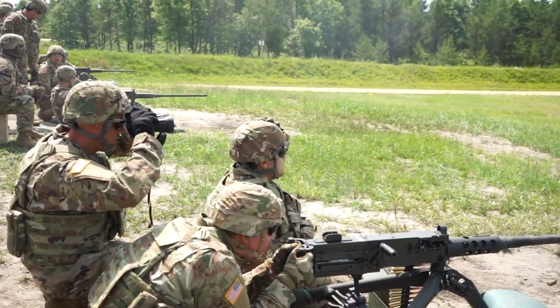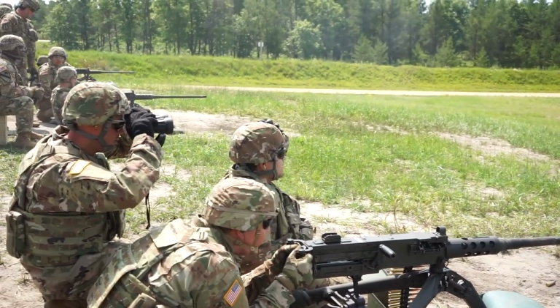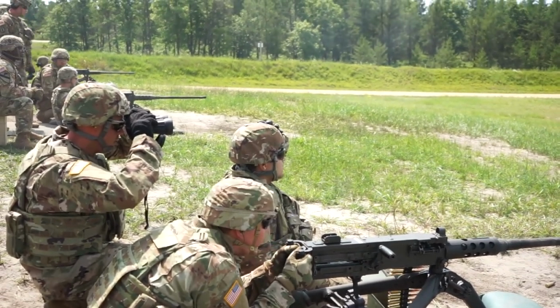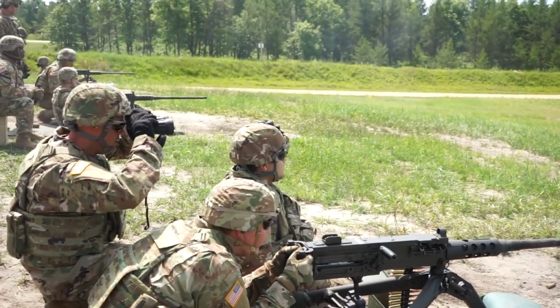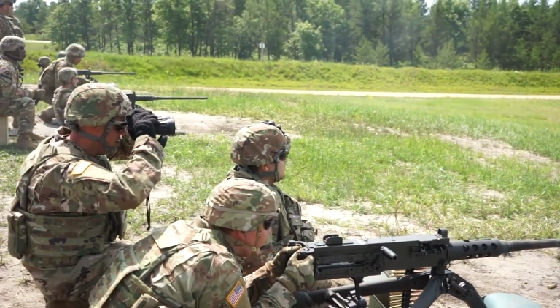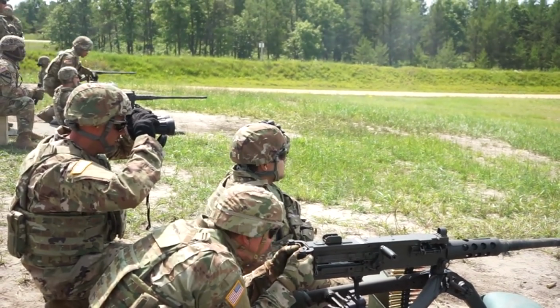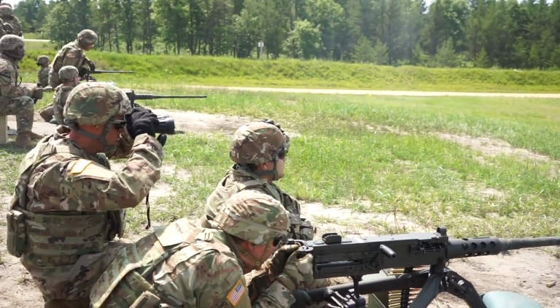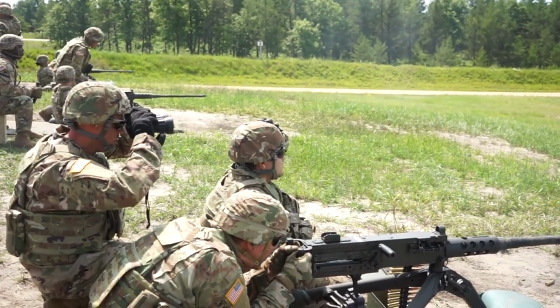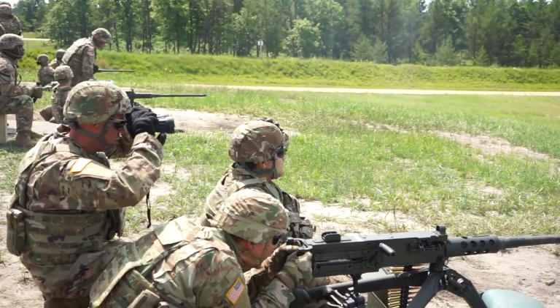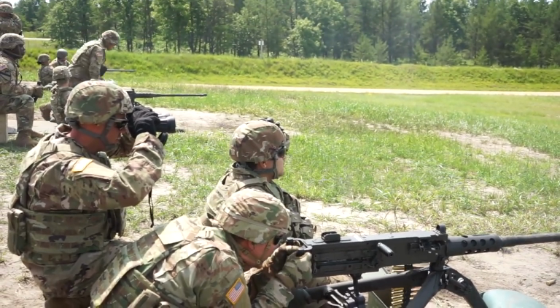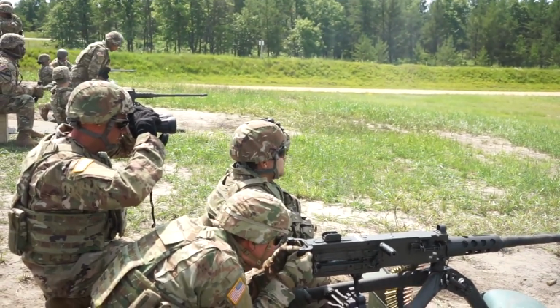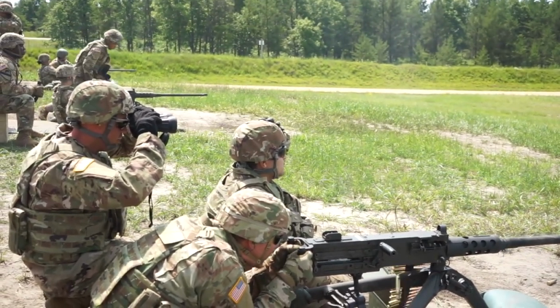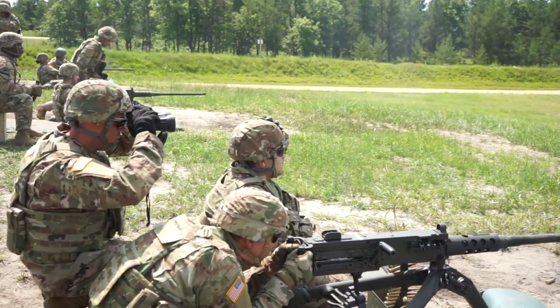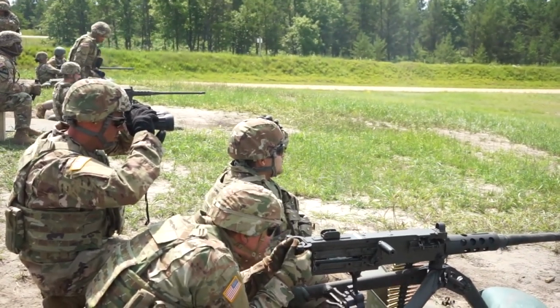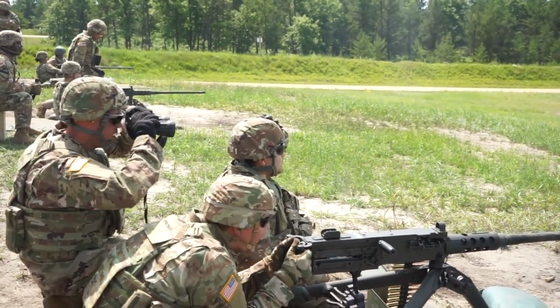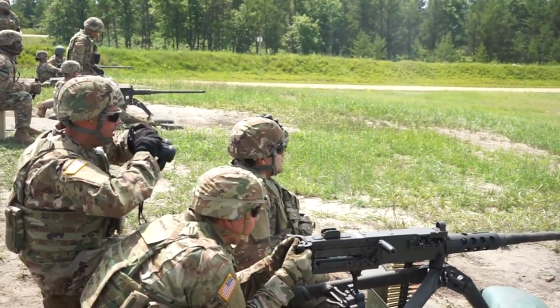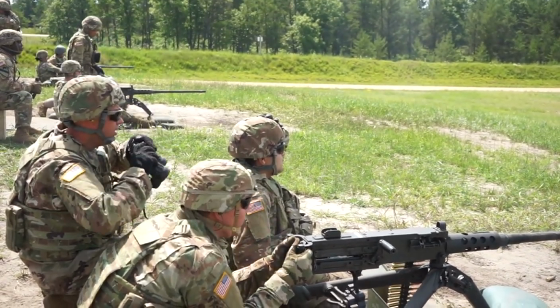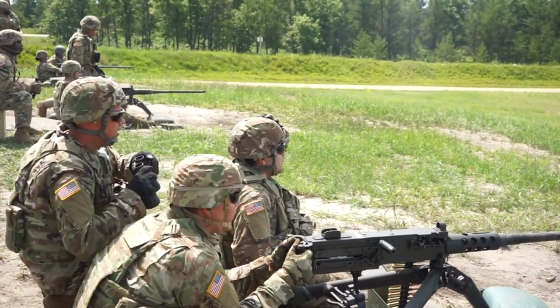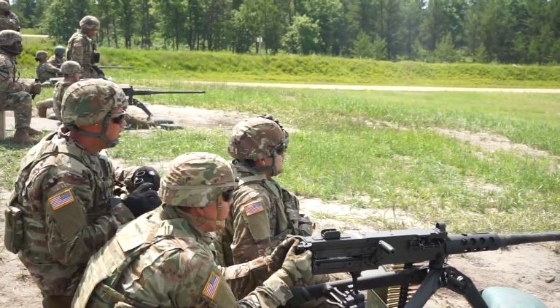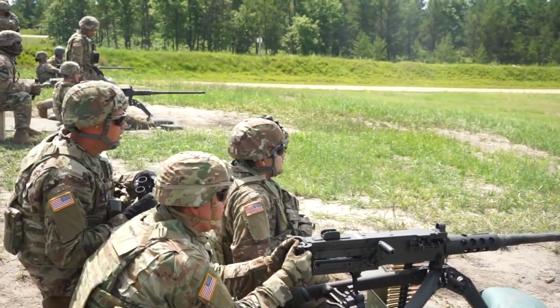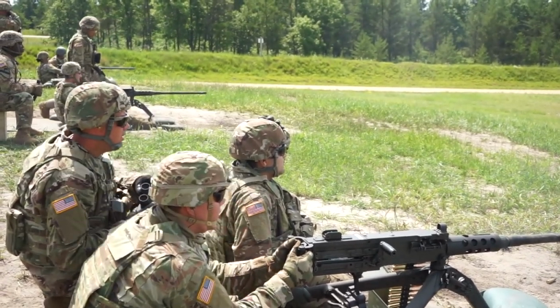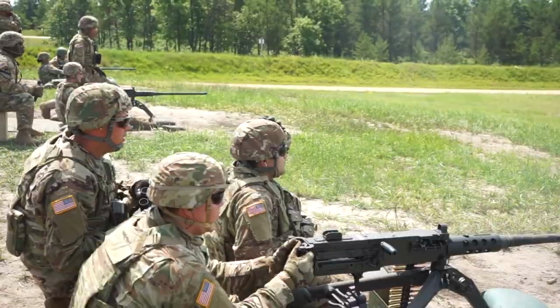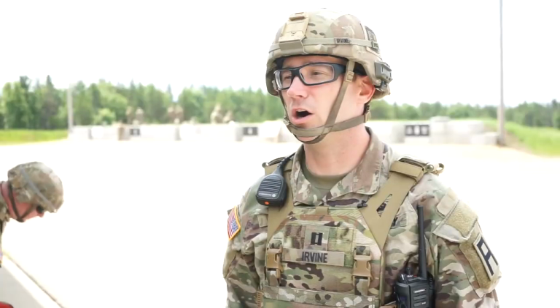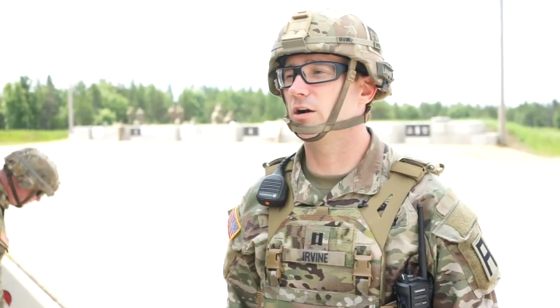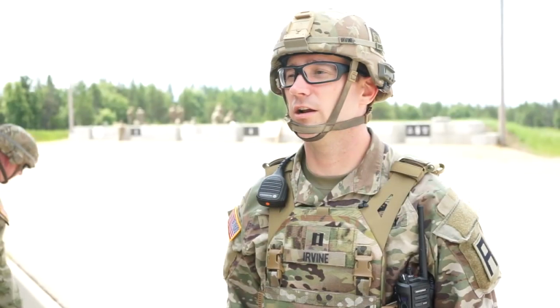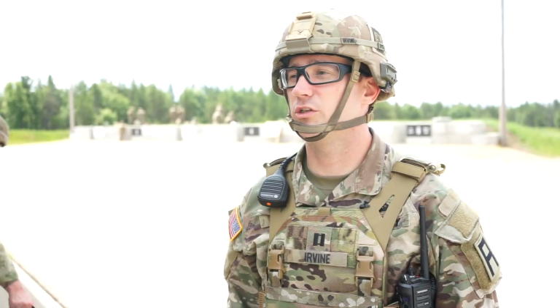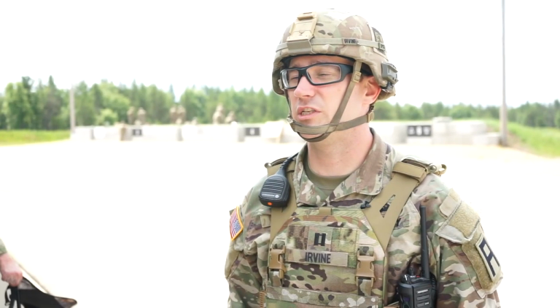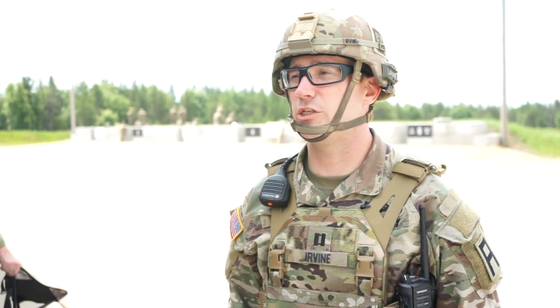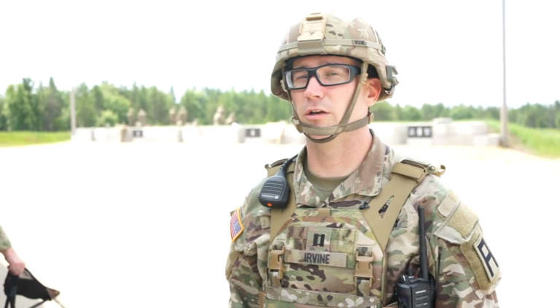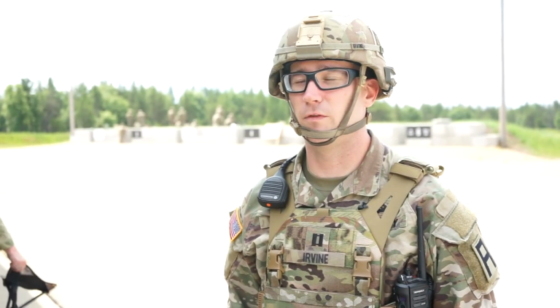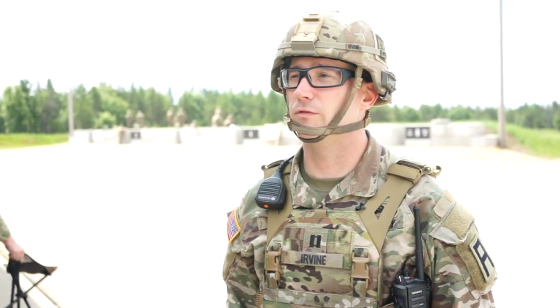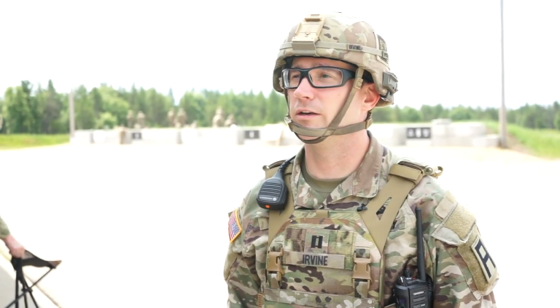When you go downrange and you encounter a real situation, apply what you learned here. Train hard here so it's easier in the forward fight.